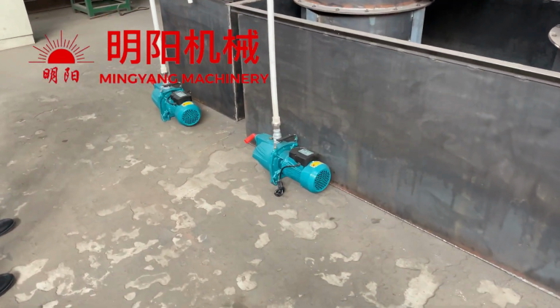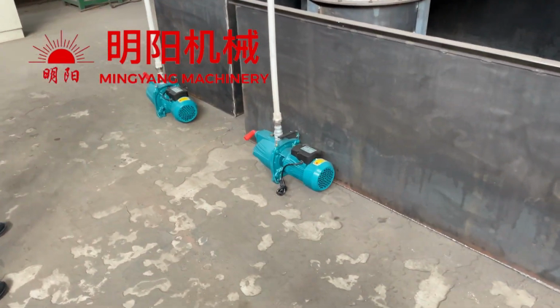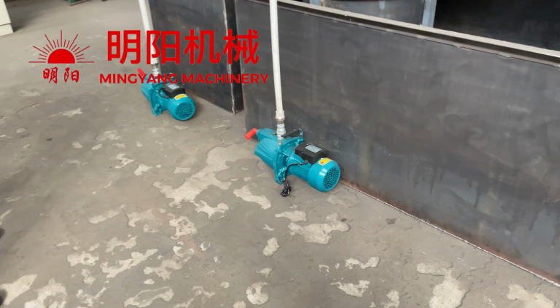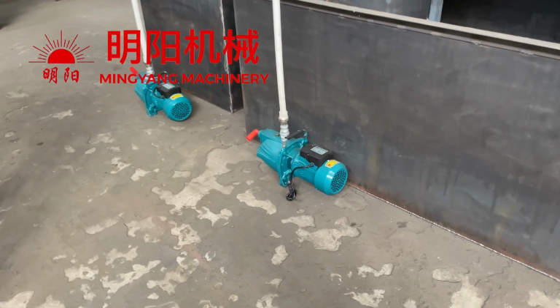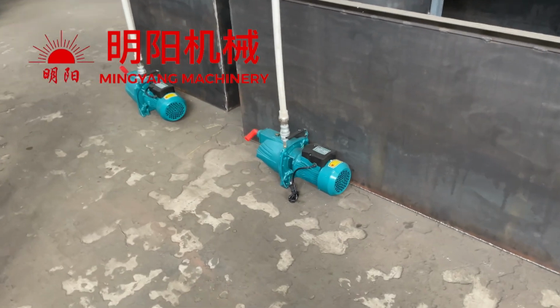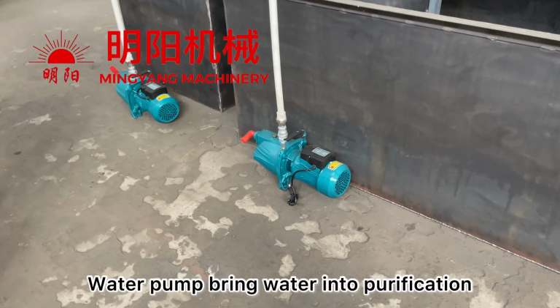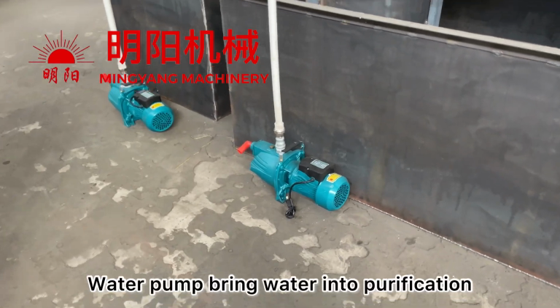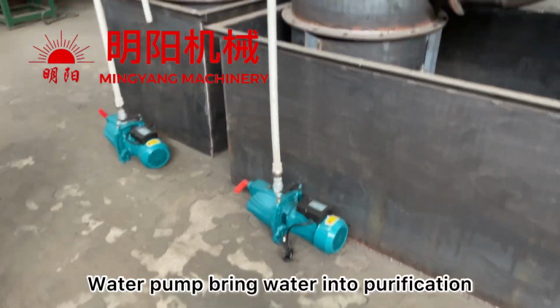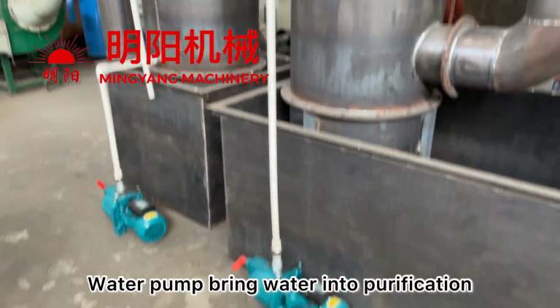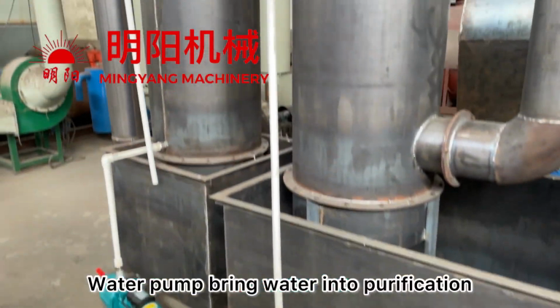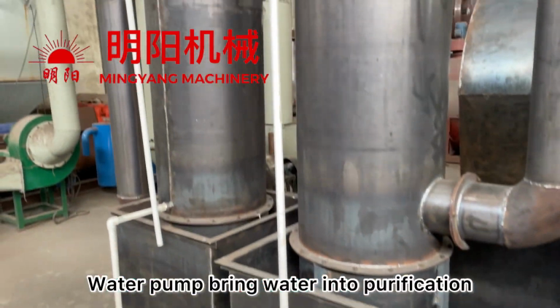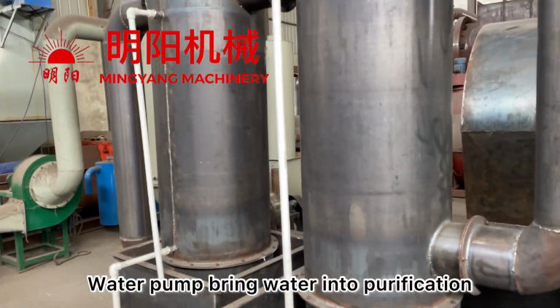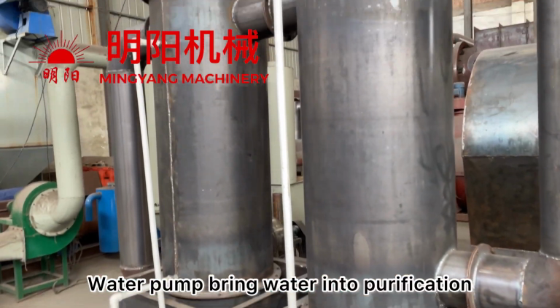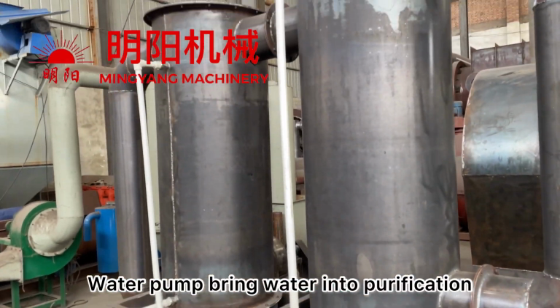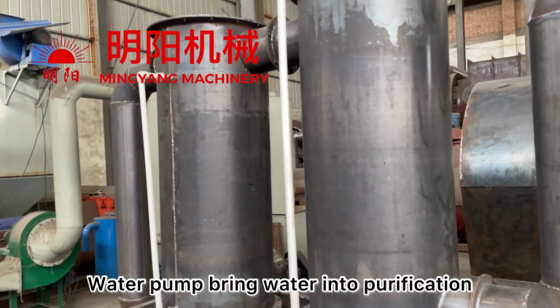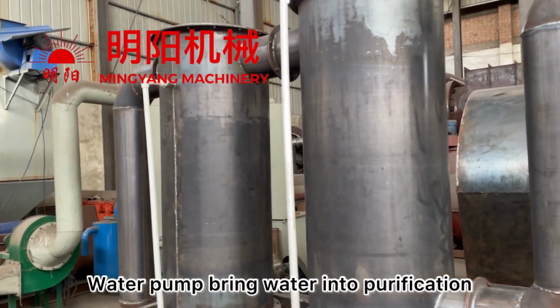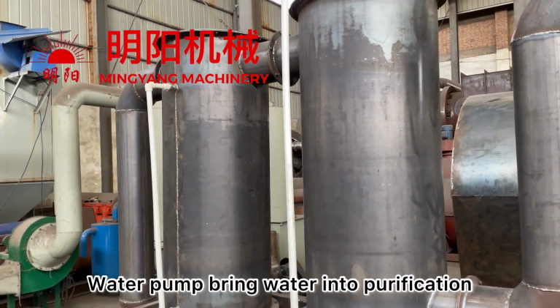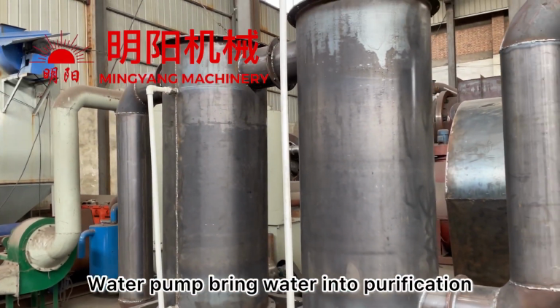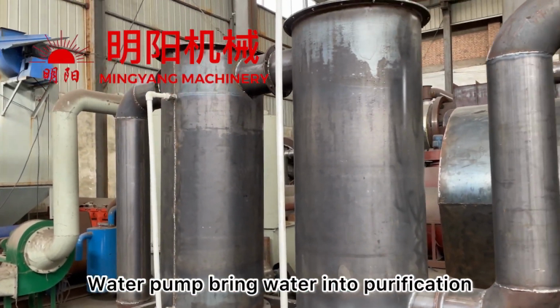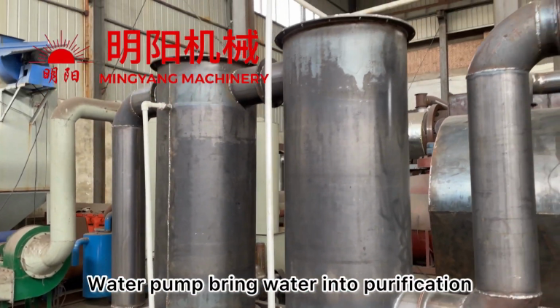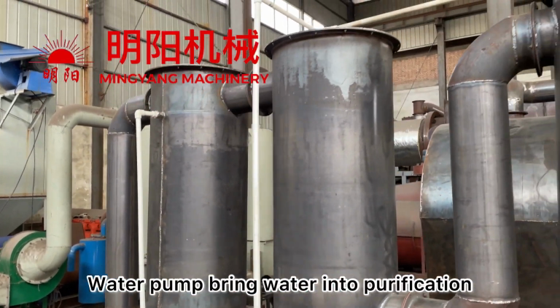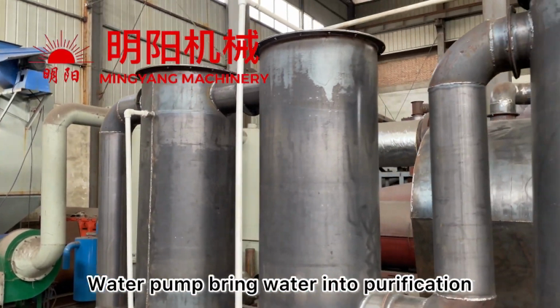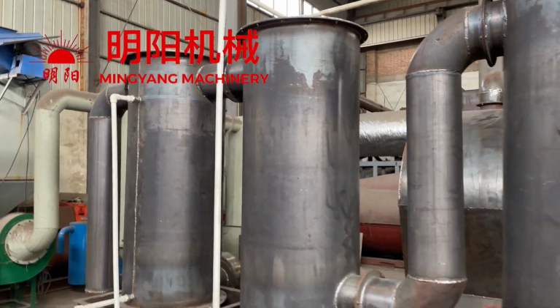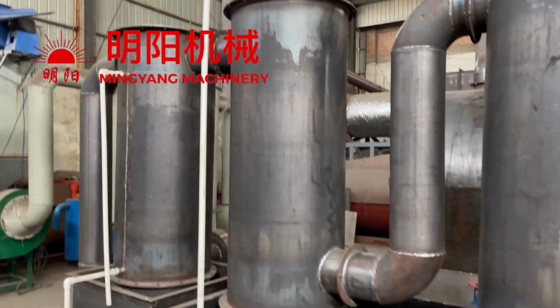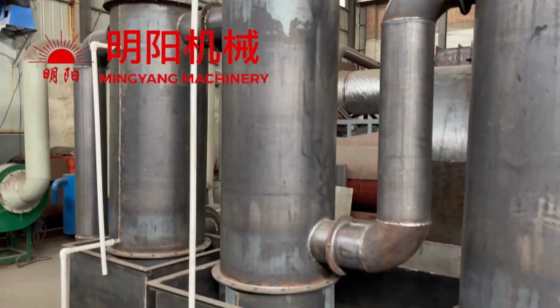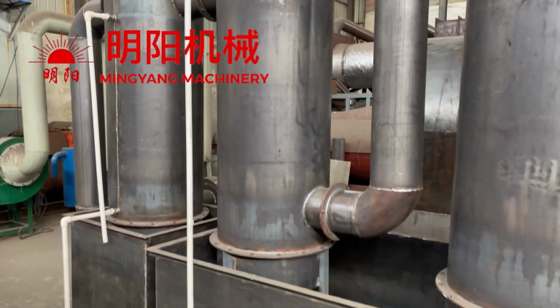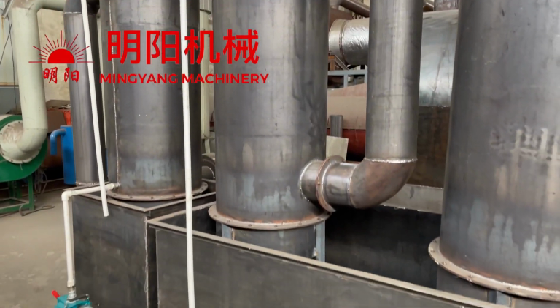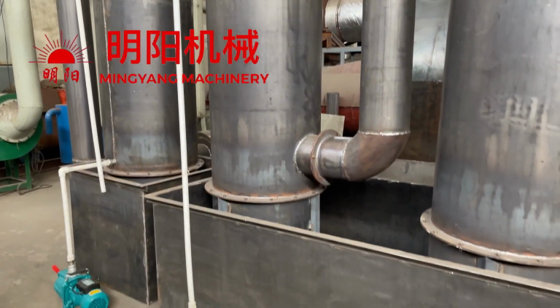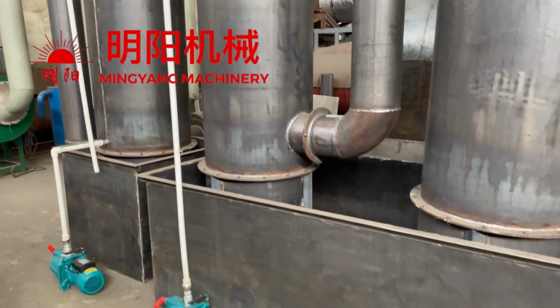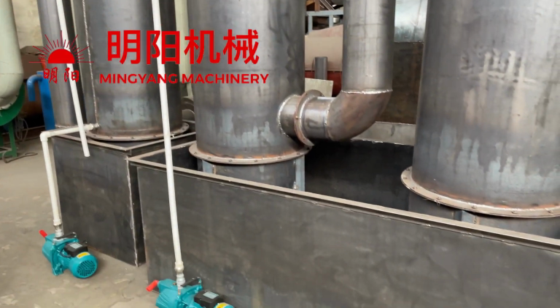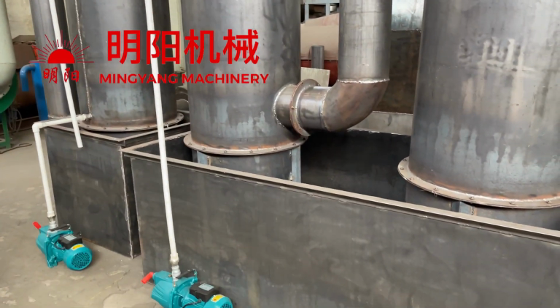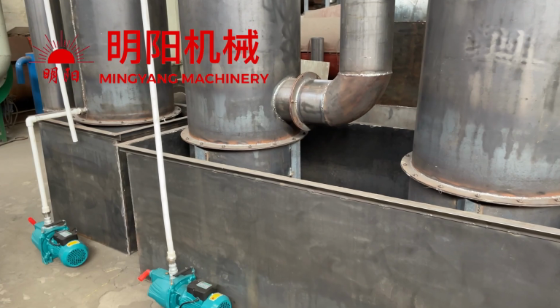Water pump and water pipe bring the water into the purification.